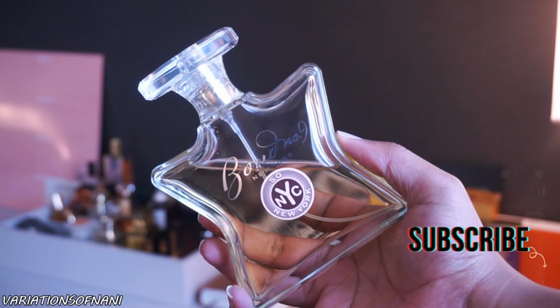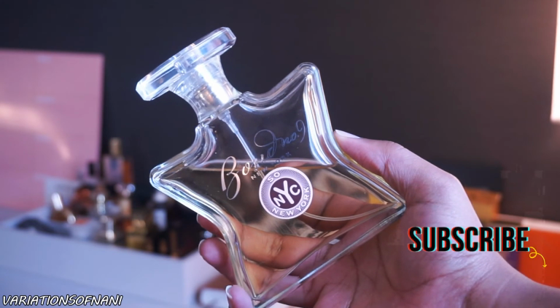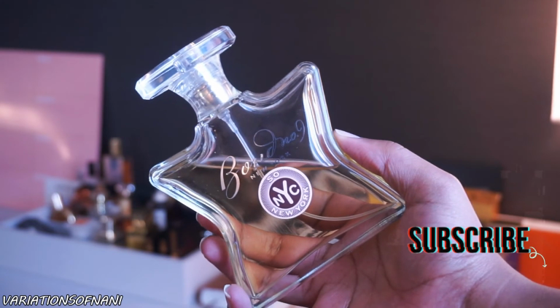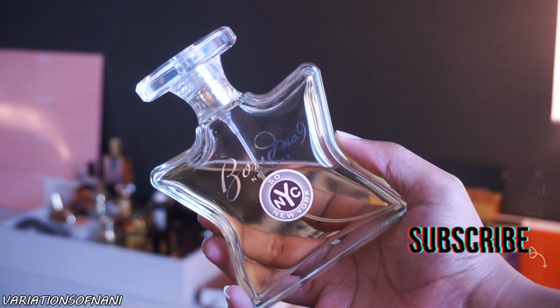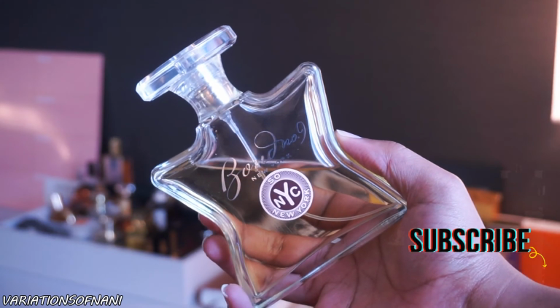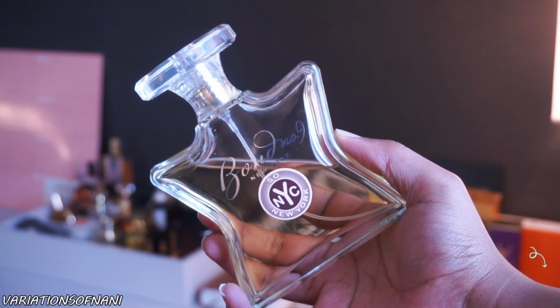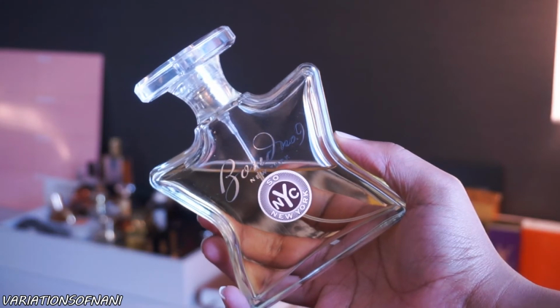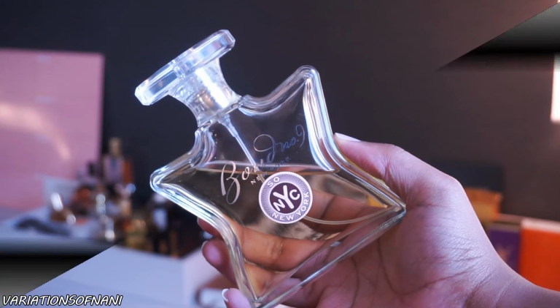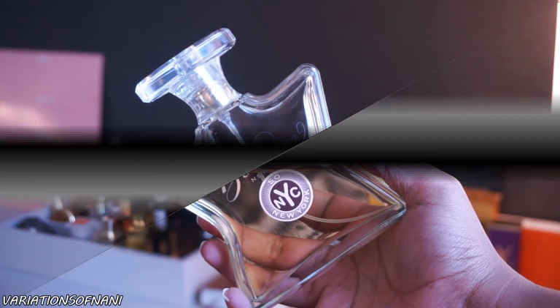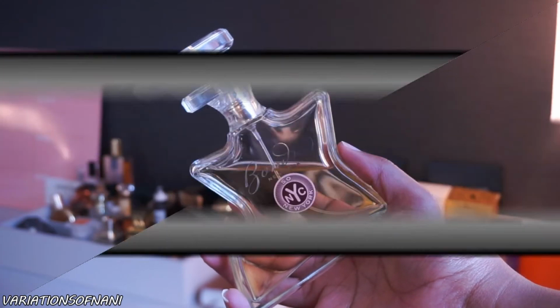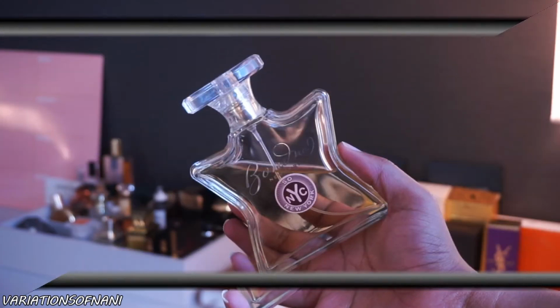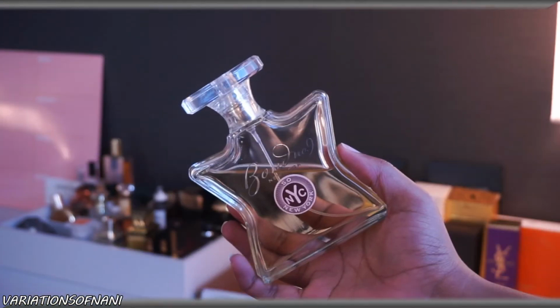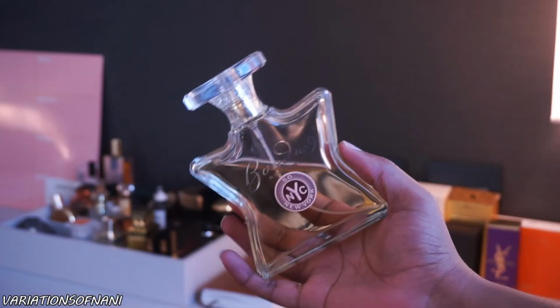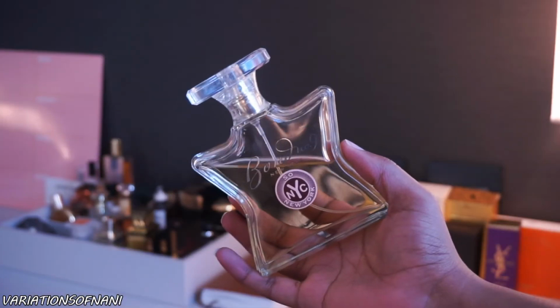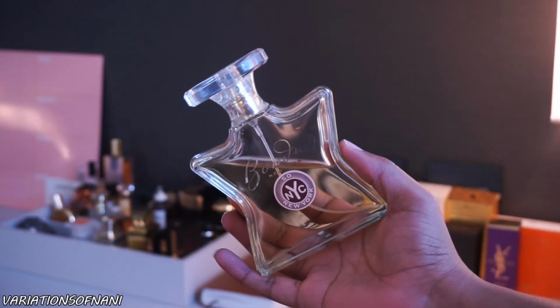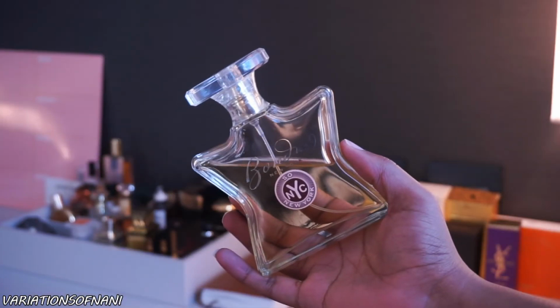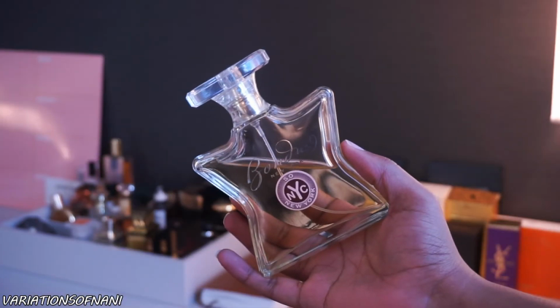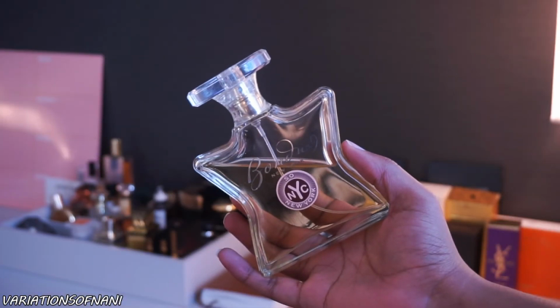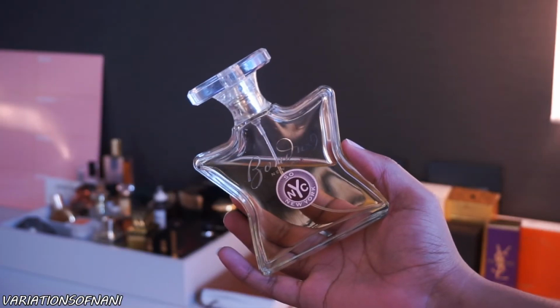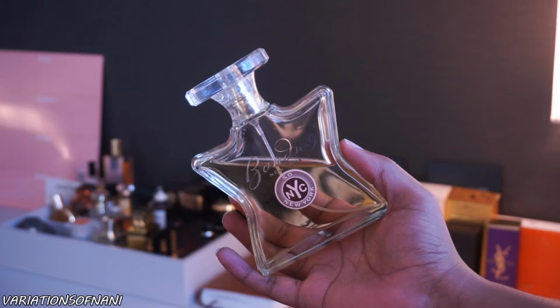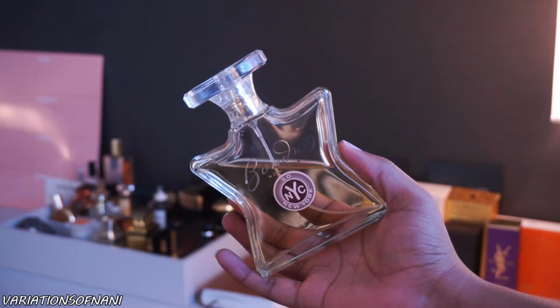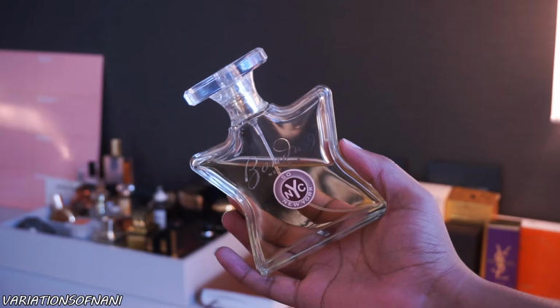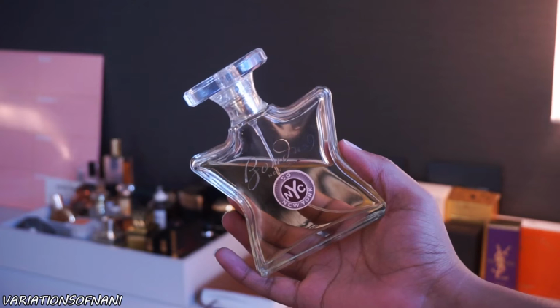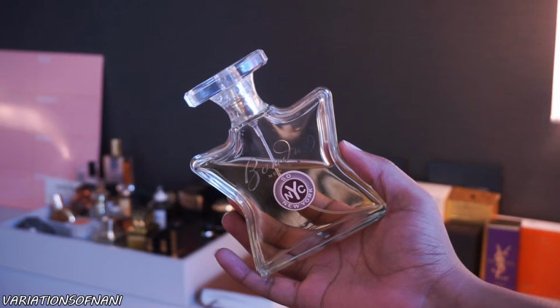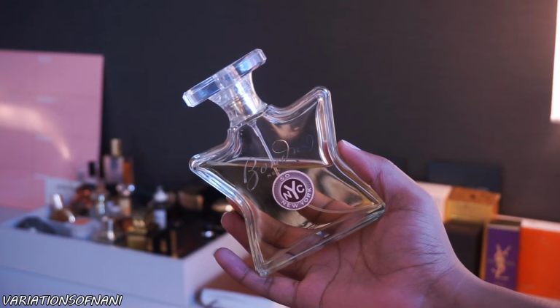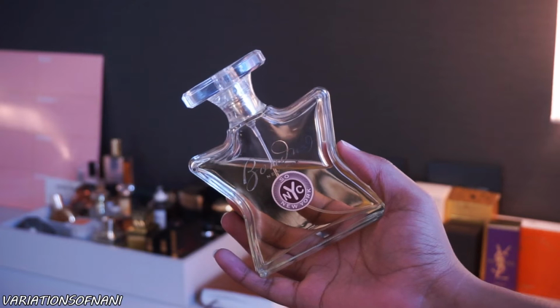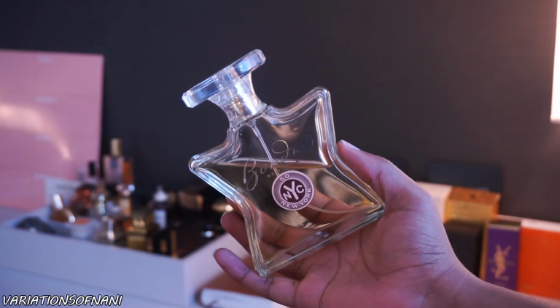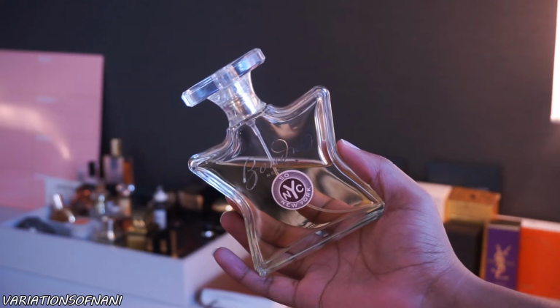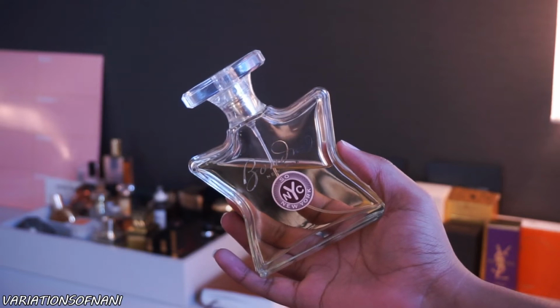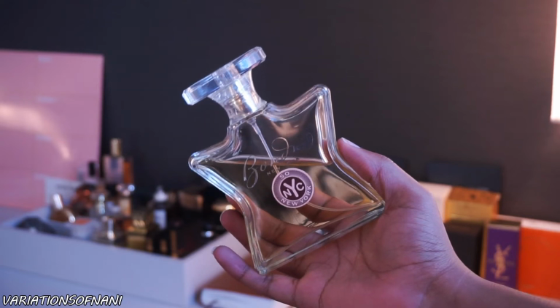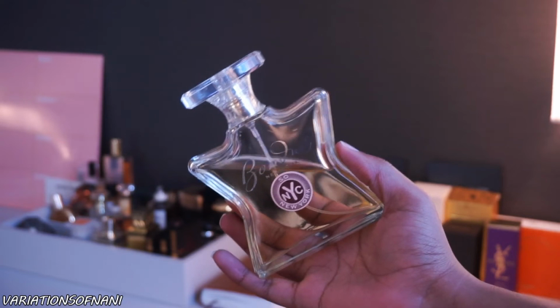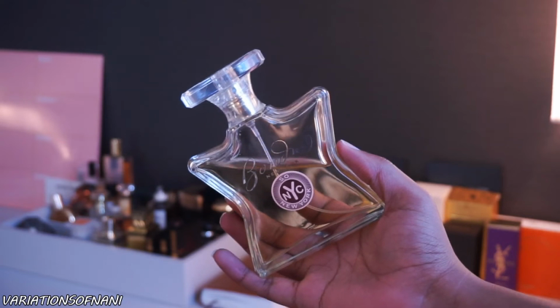In today's video, we are doing another exclusive fragrance review. This is on Bond No. 9's So New York scent.